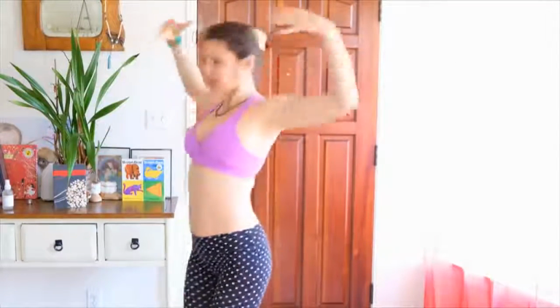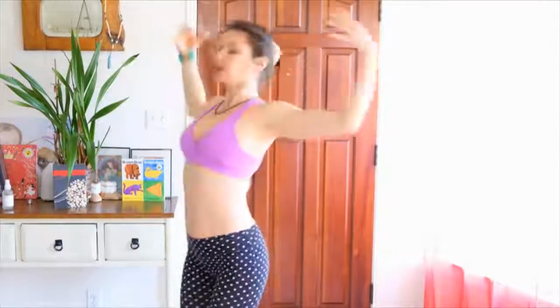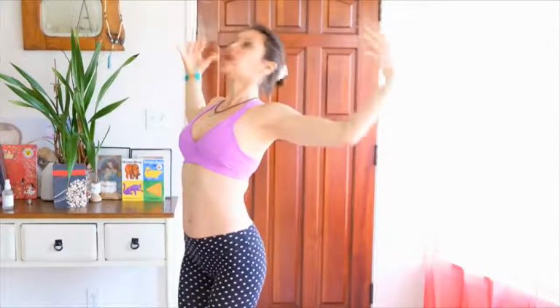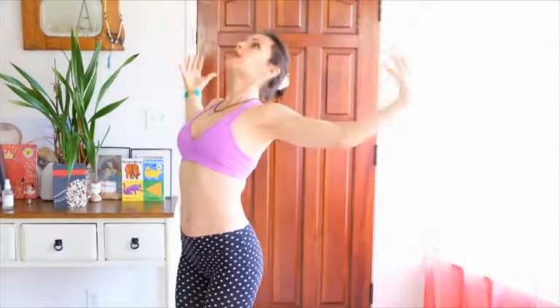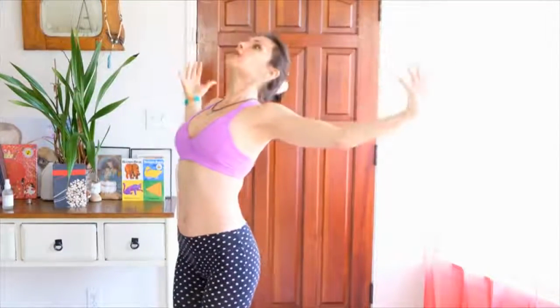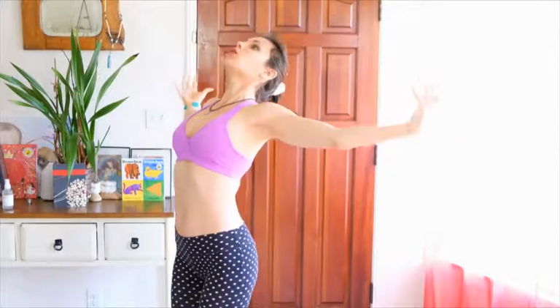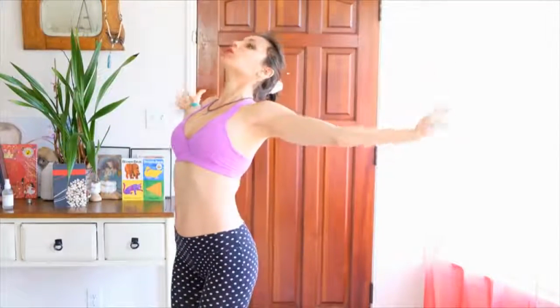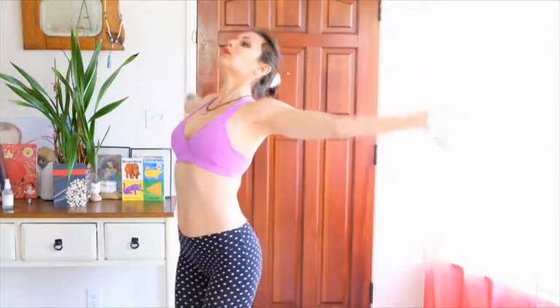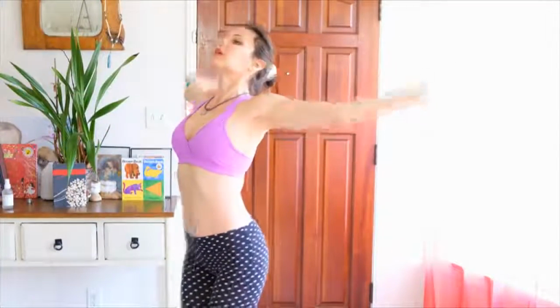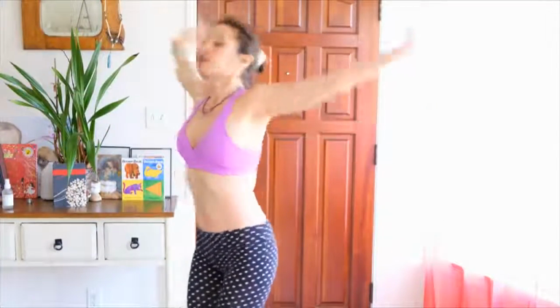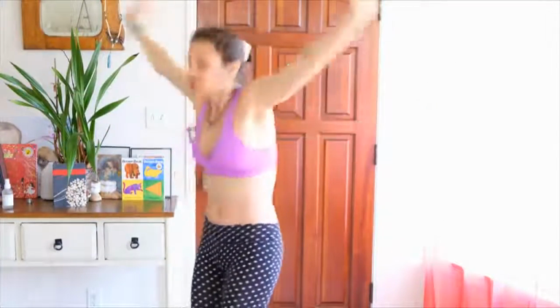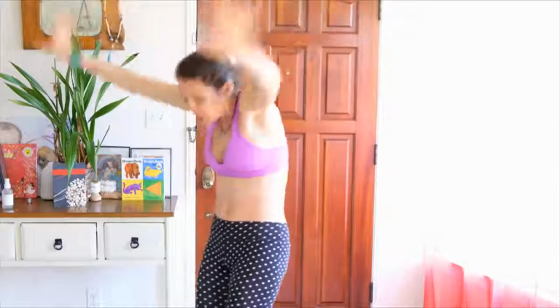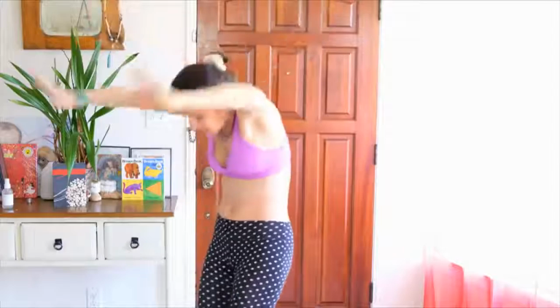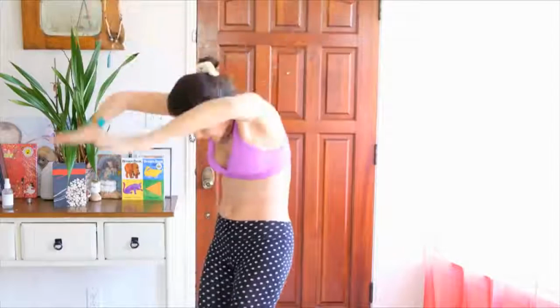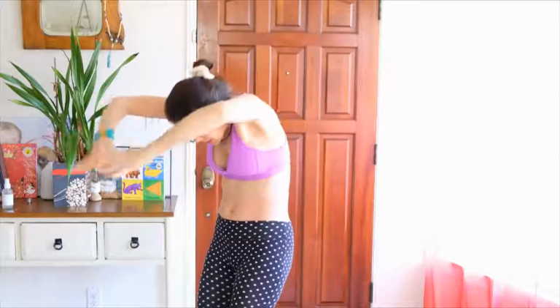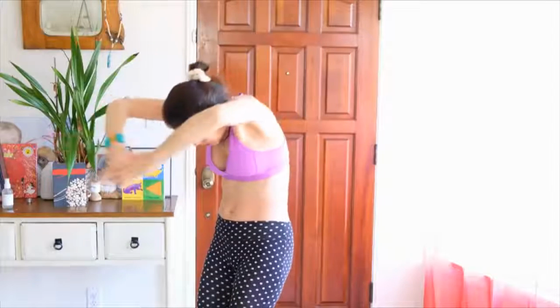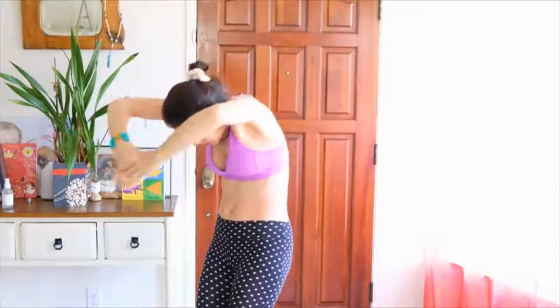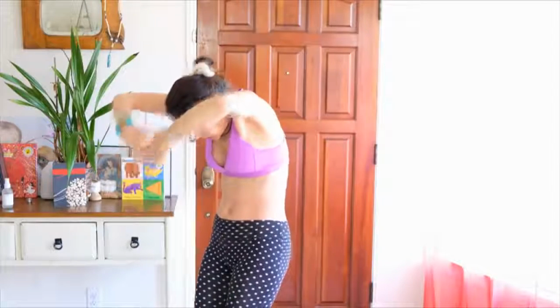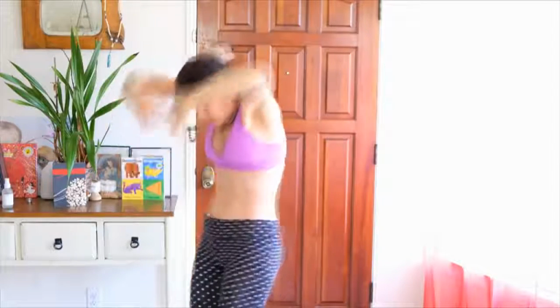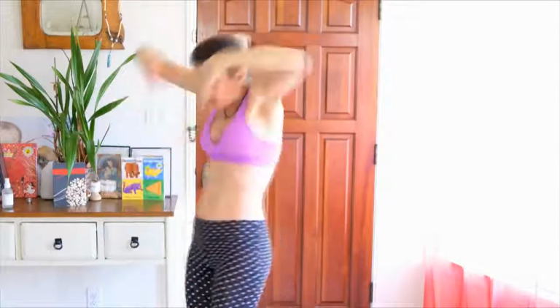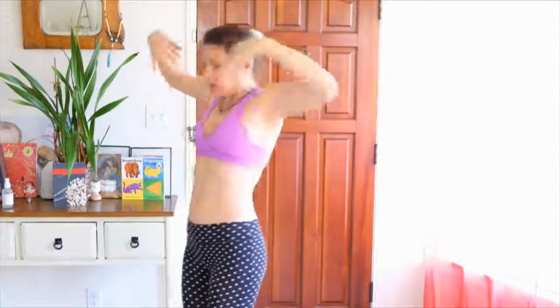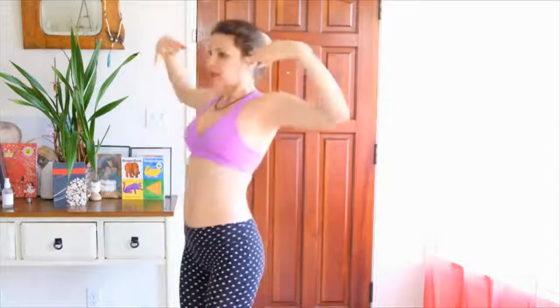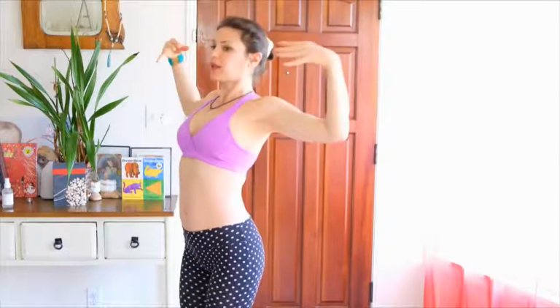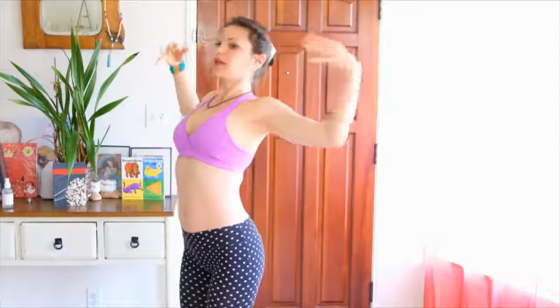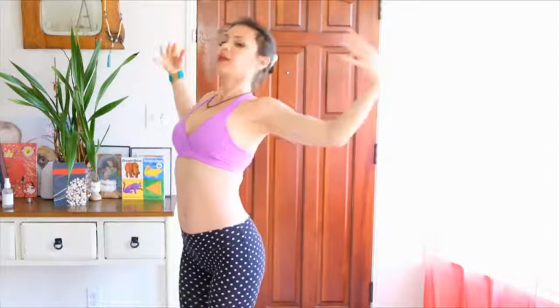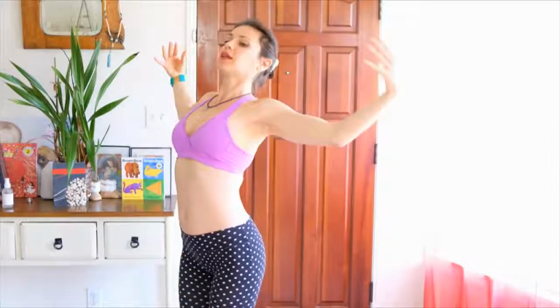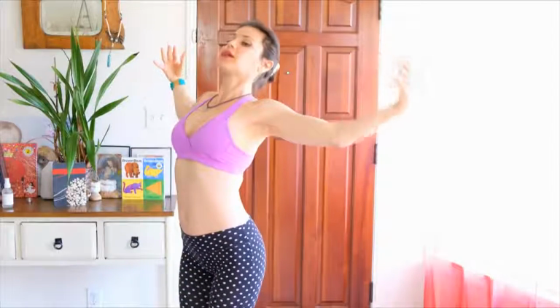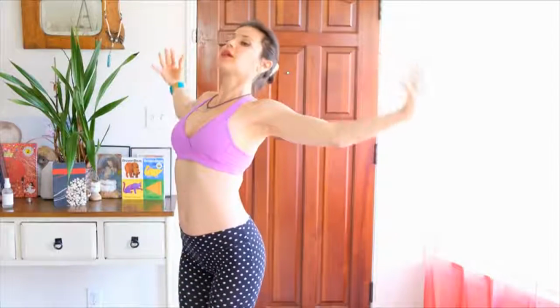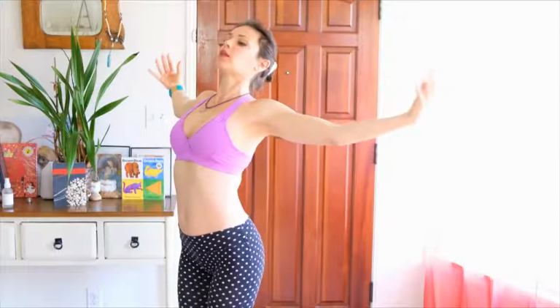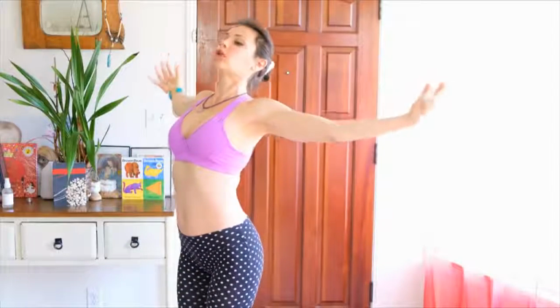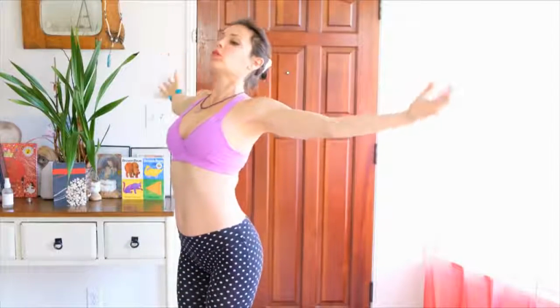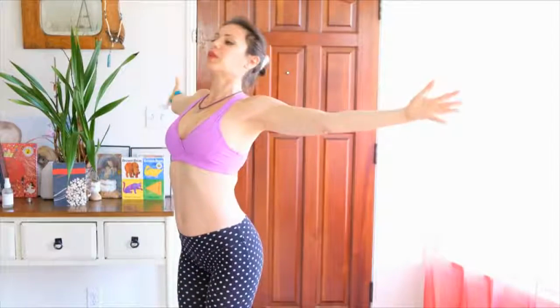Inhale, opening. Exhale, rounding. Inhale, opening. Continue moving with the breath — rounding on the exhale and opening on the inhale.